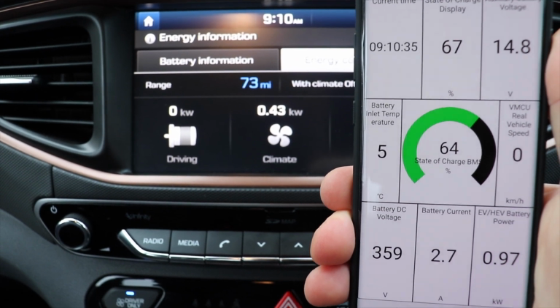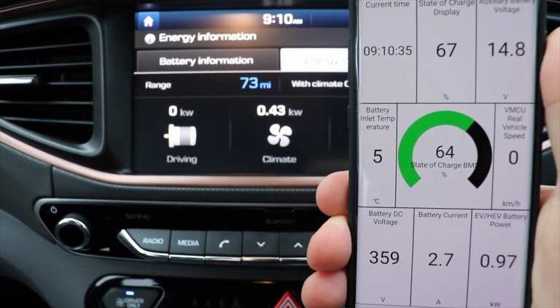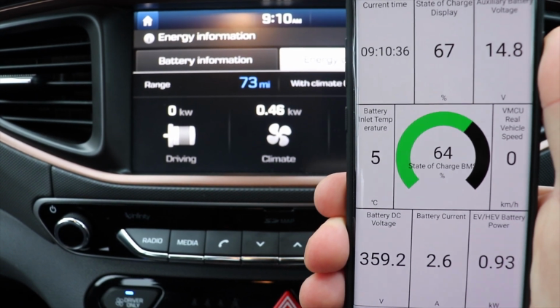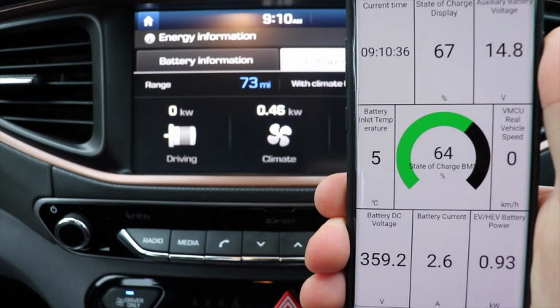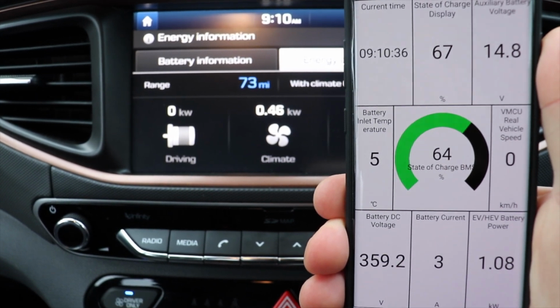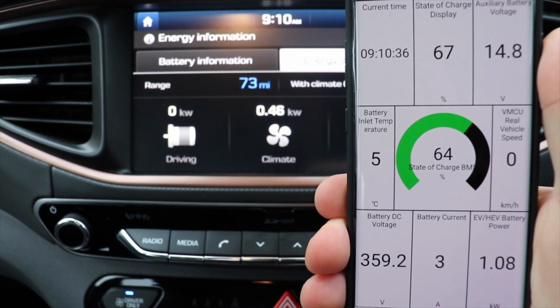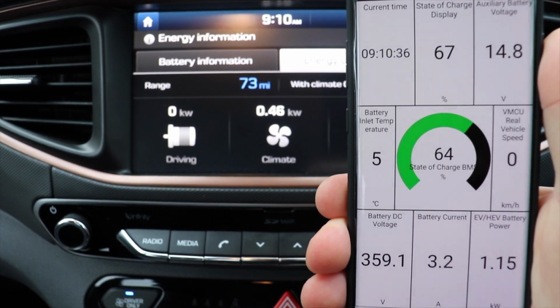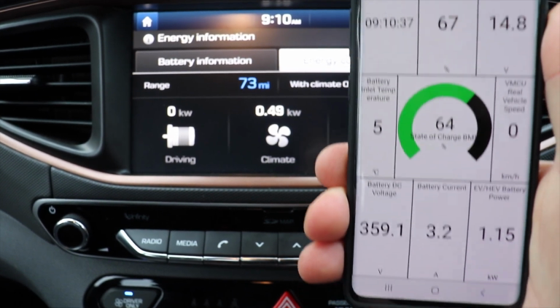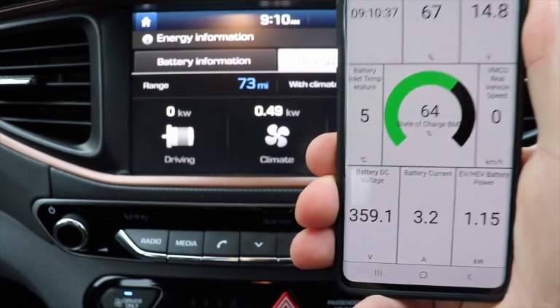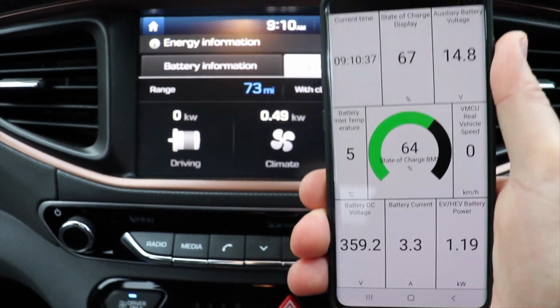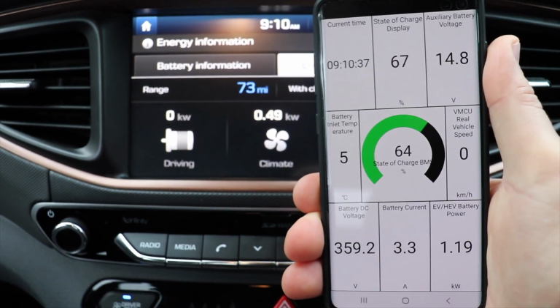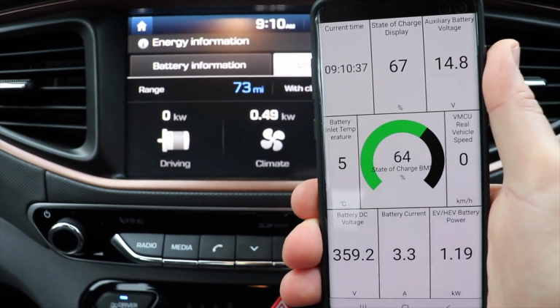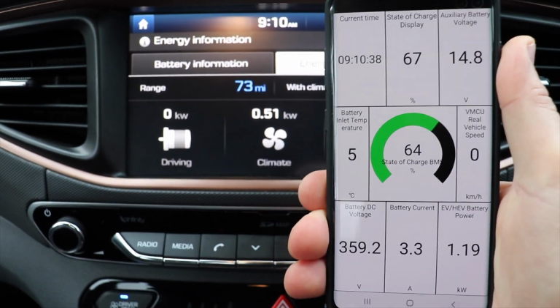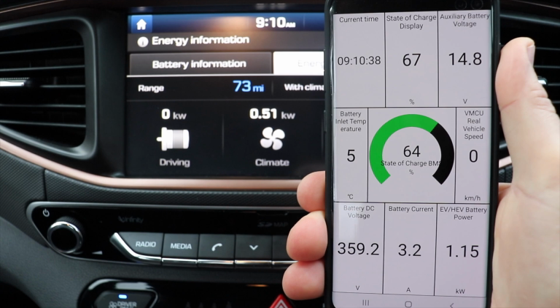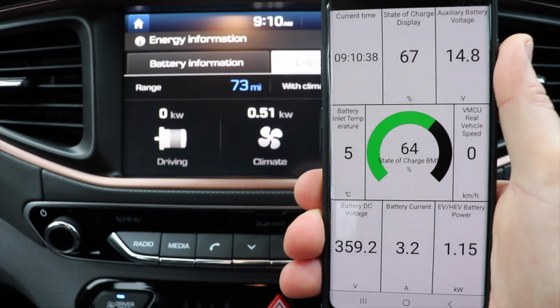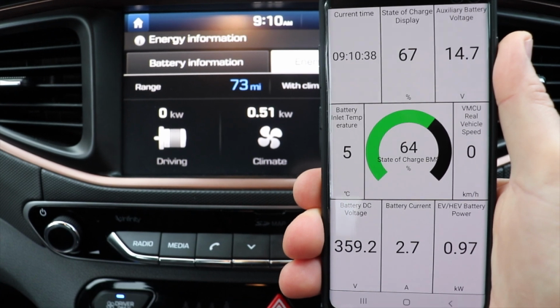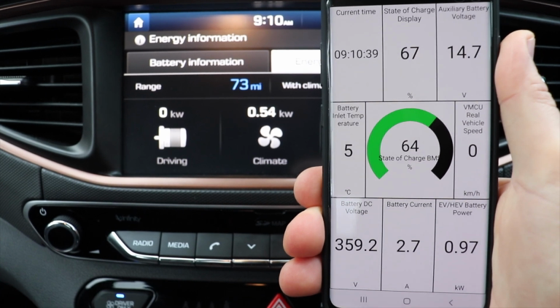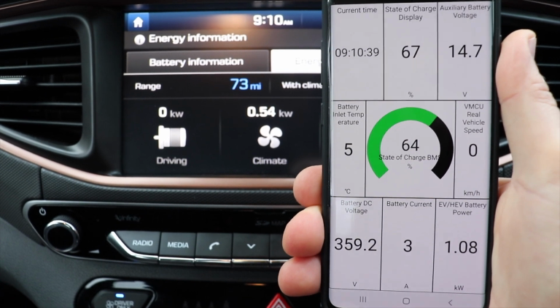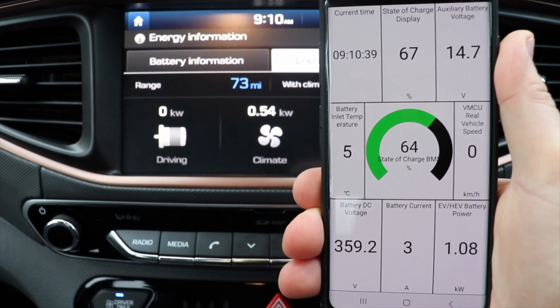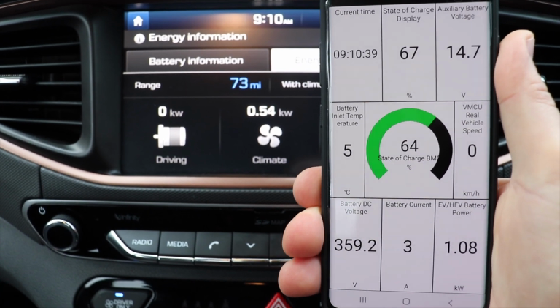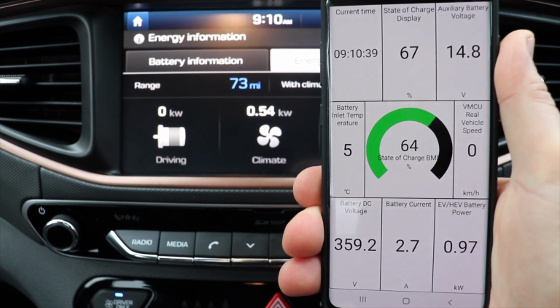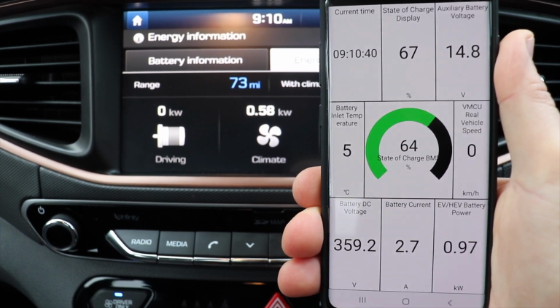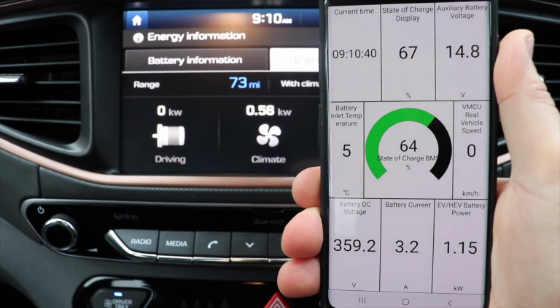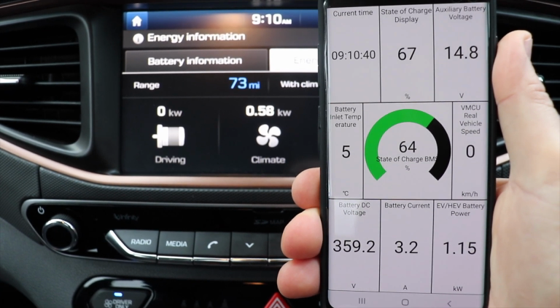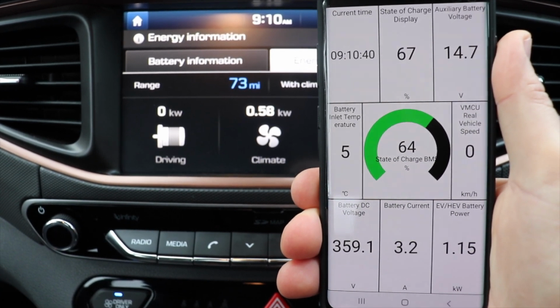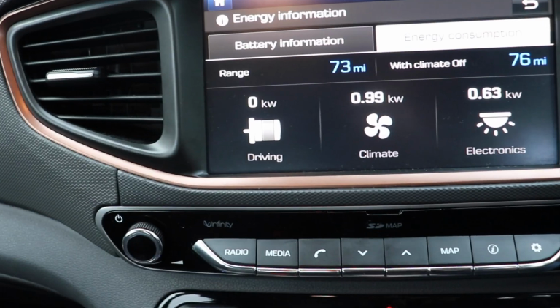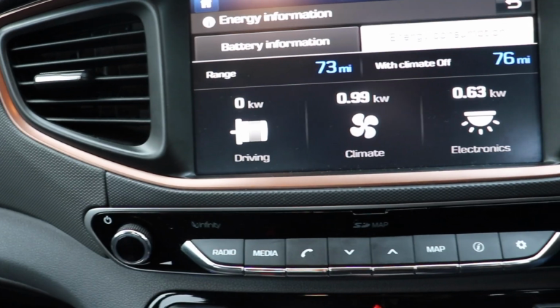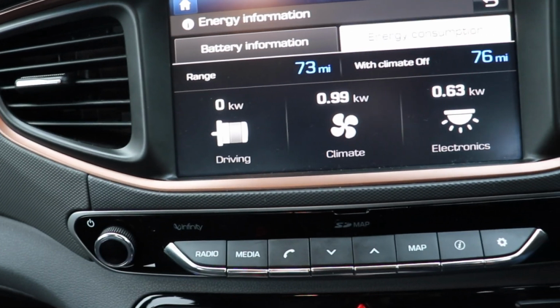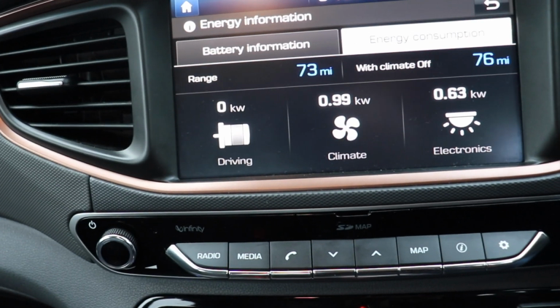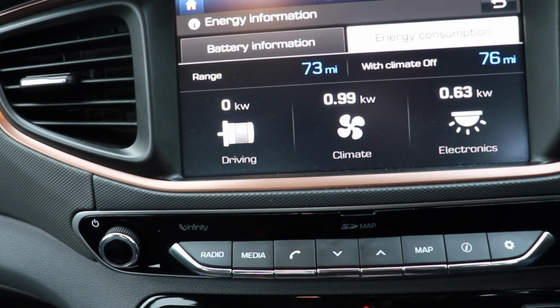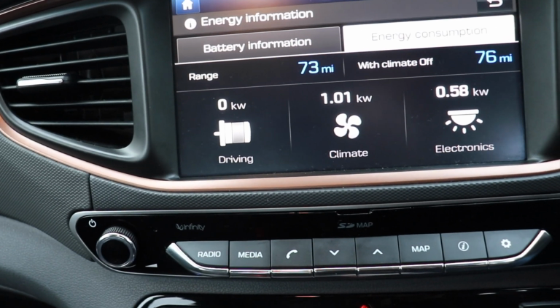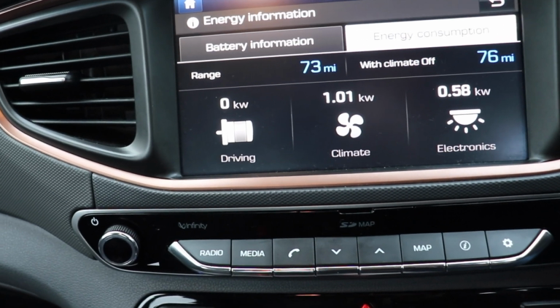So if you are staying idle, just make sure that you've got some readings on your energy consumption.